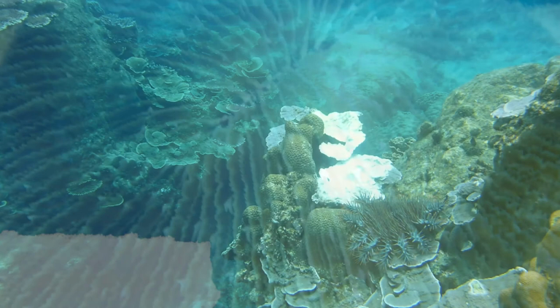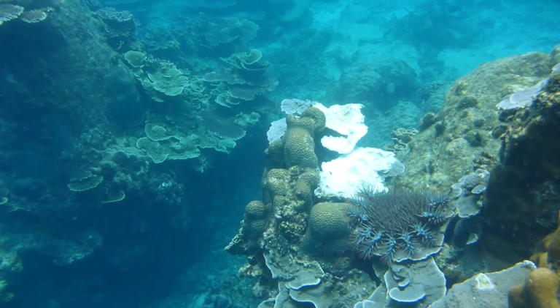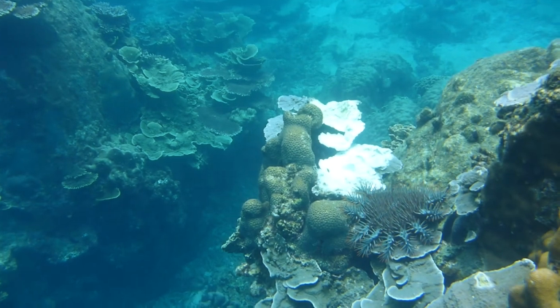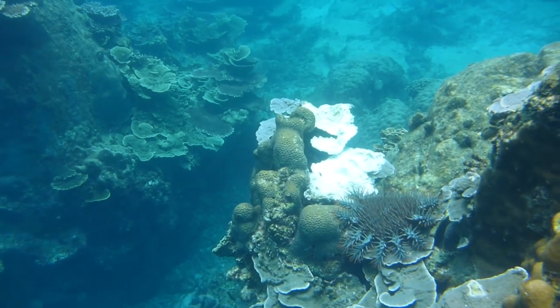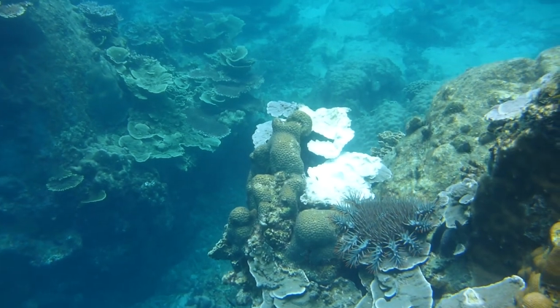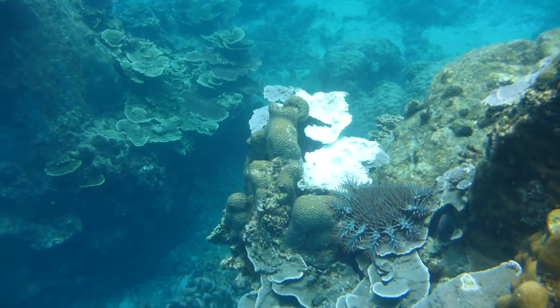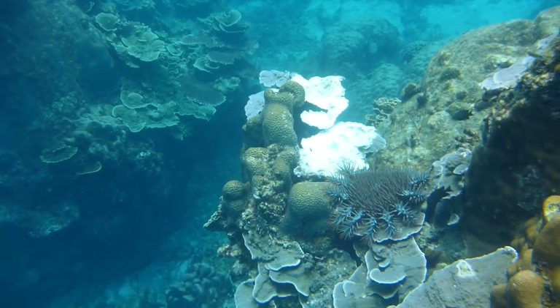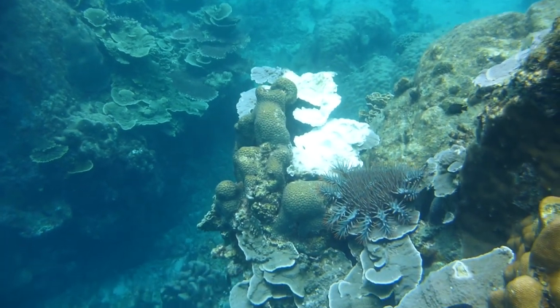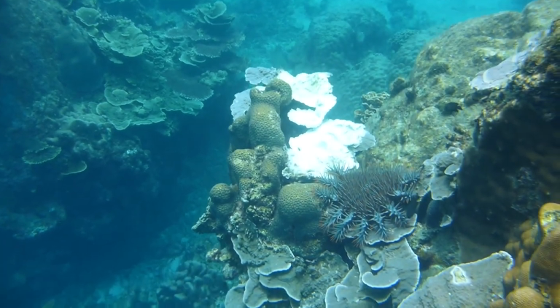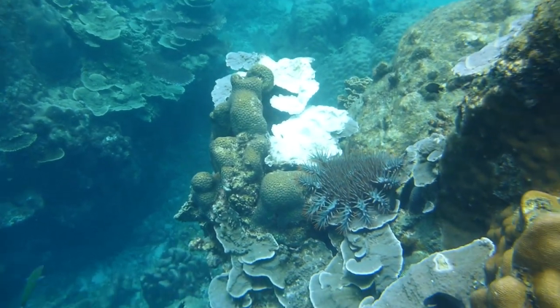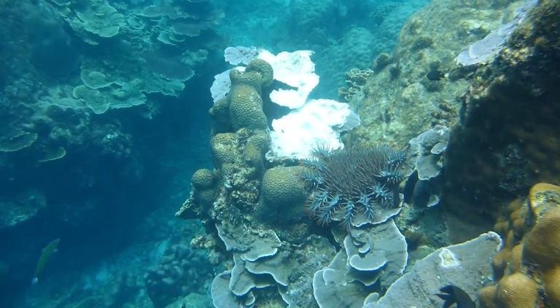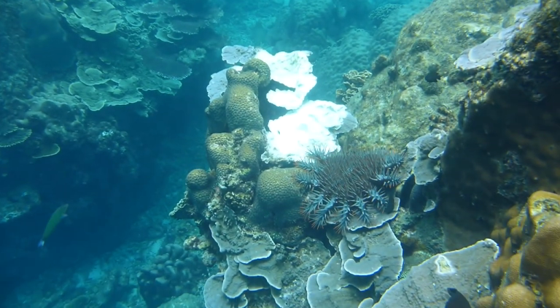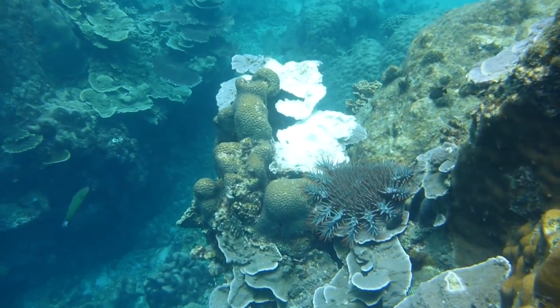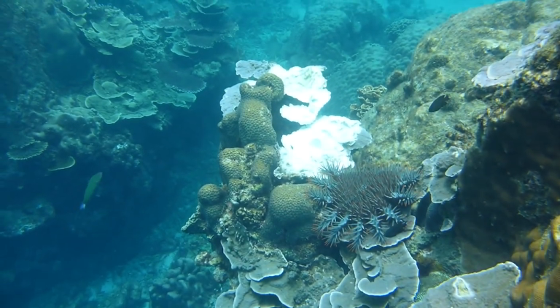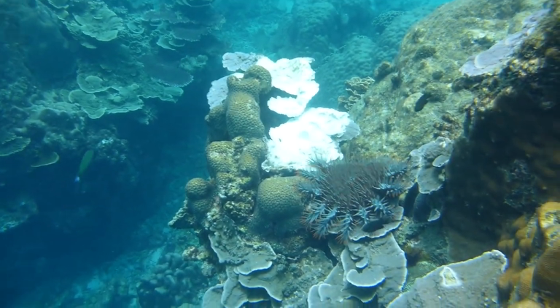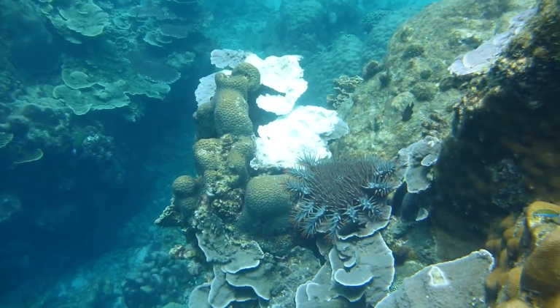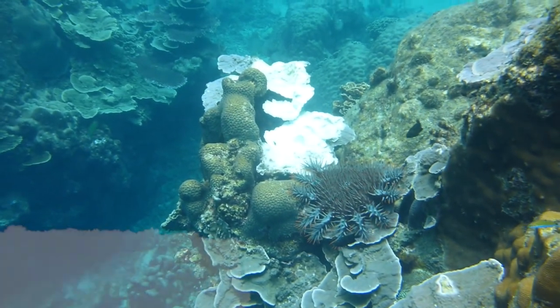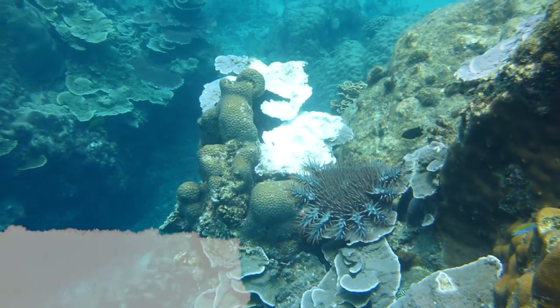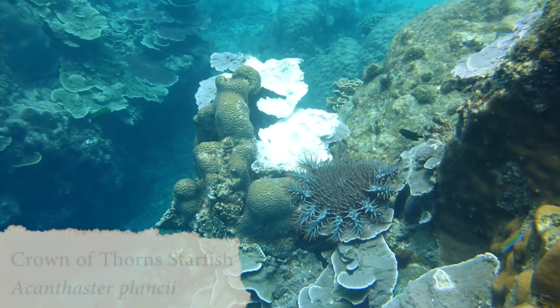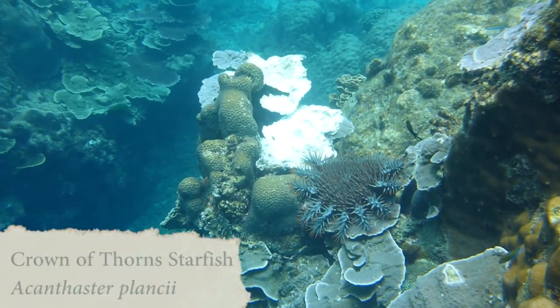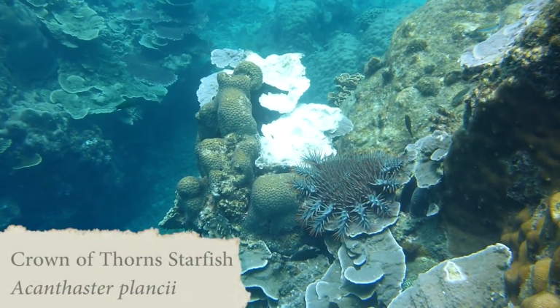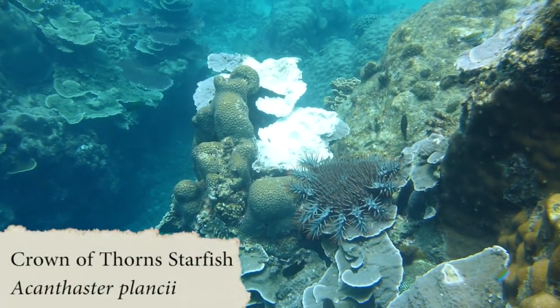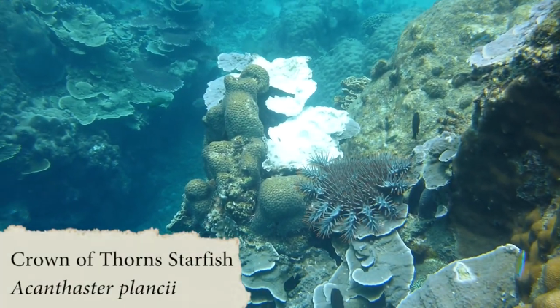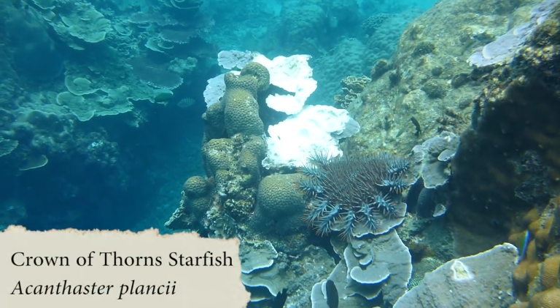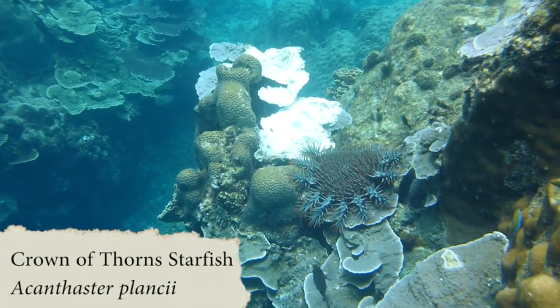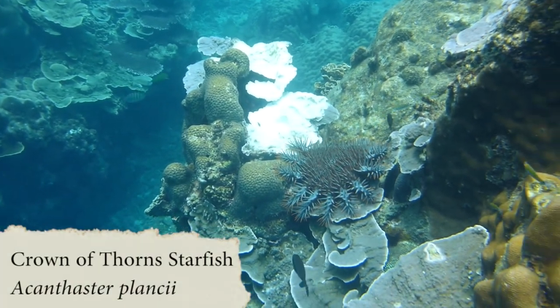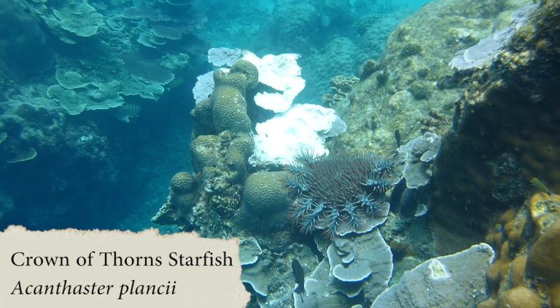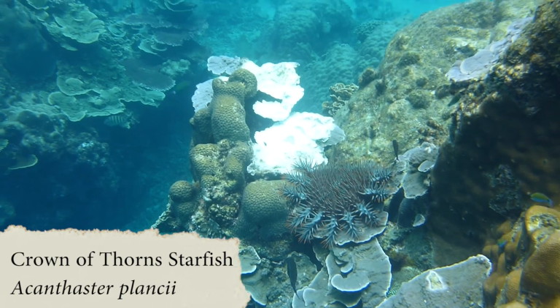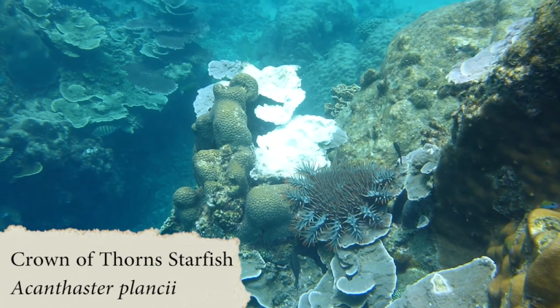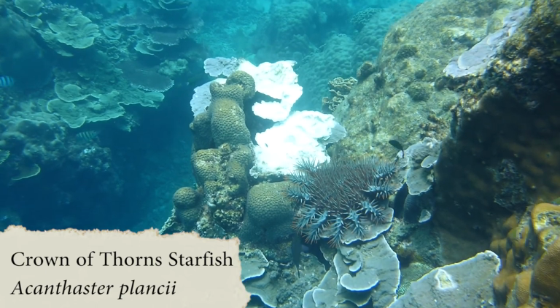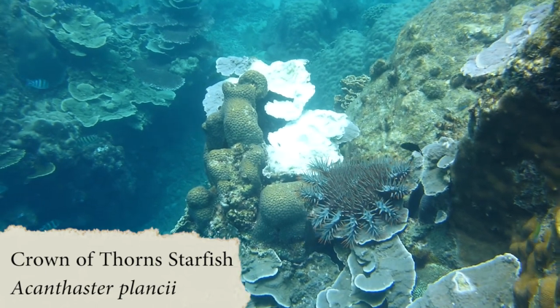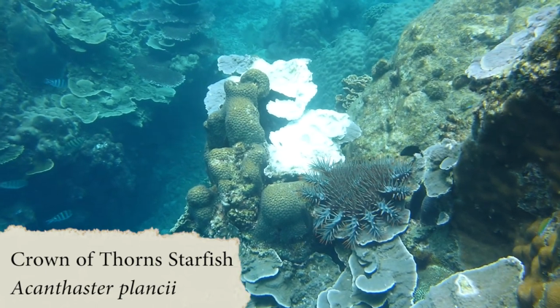The crown of thorns starfish are good for coral diversity as they tend to feed on the fastest growing coral species, making room for the slower ones.